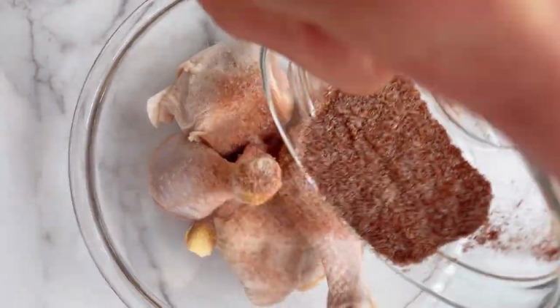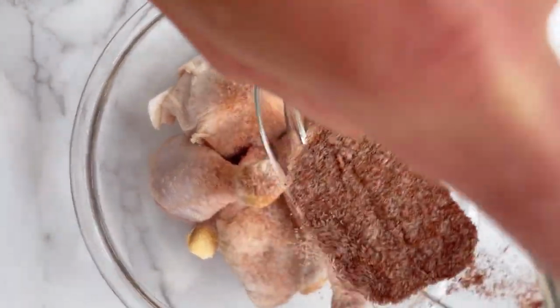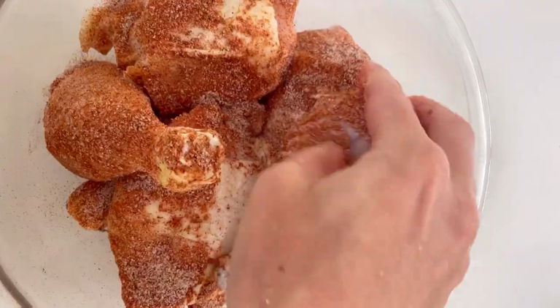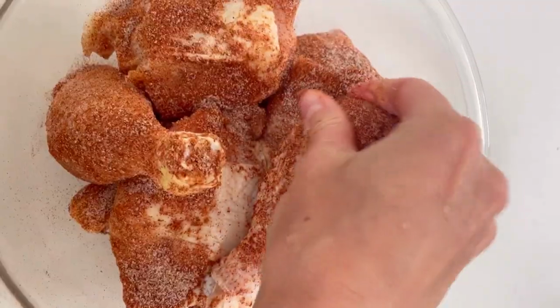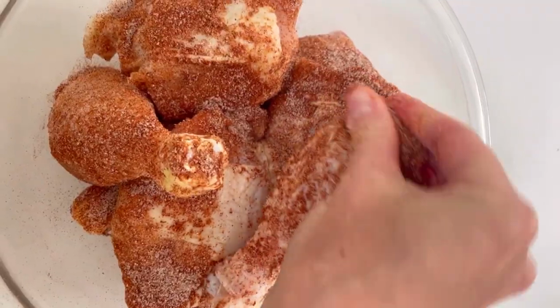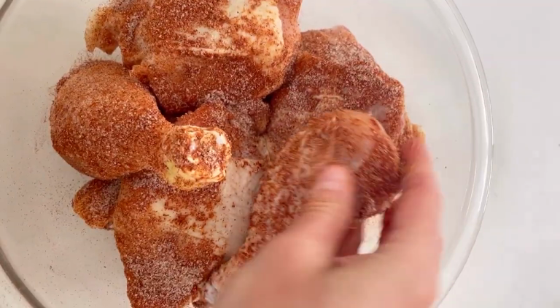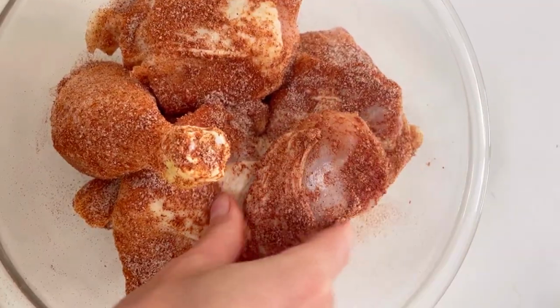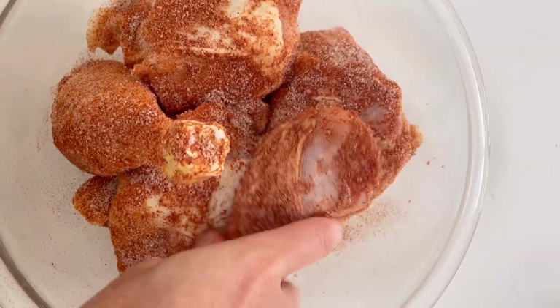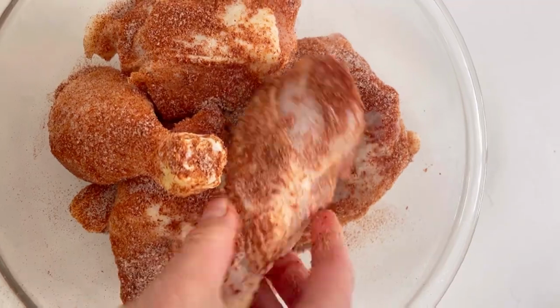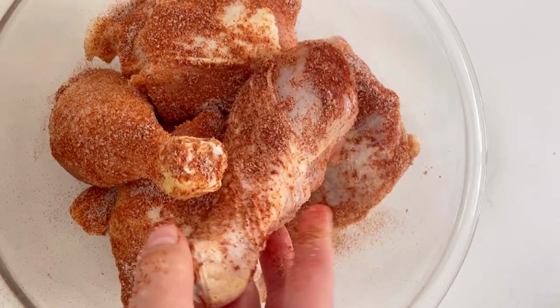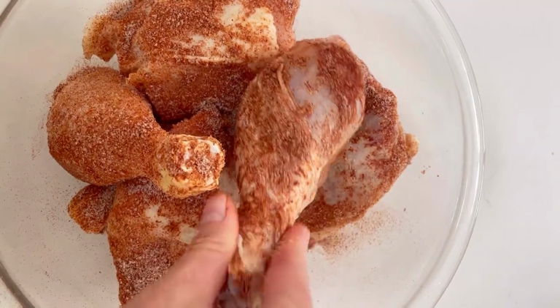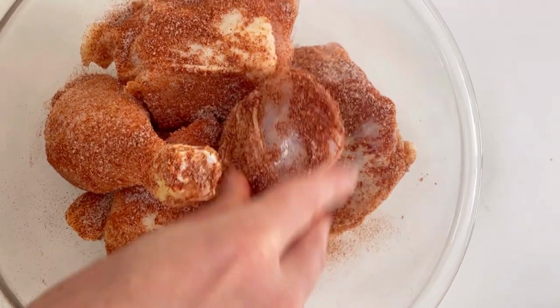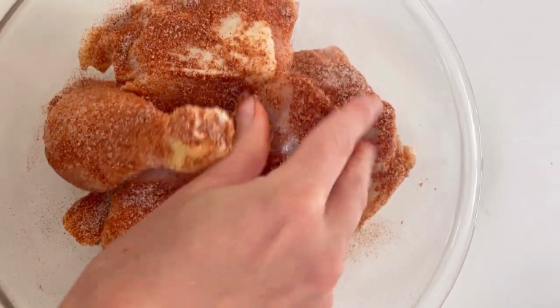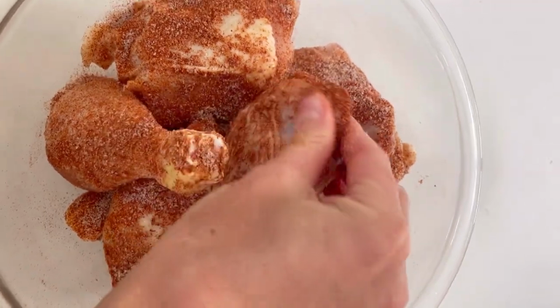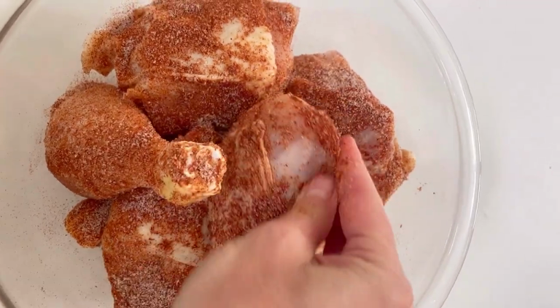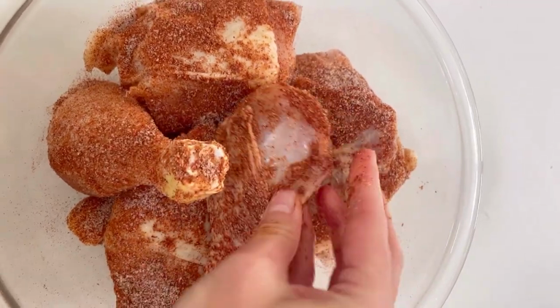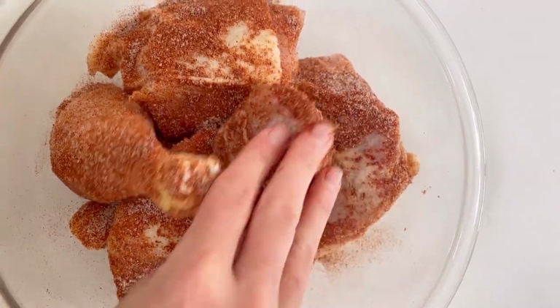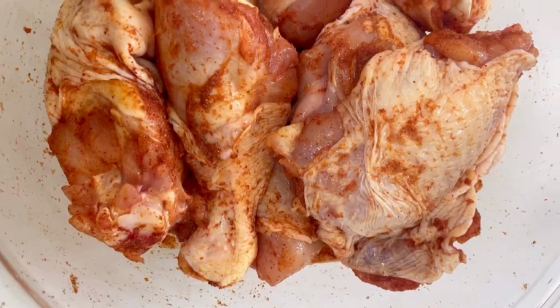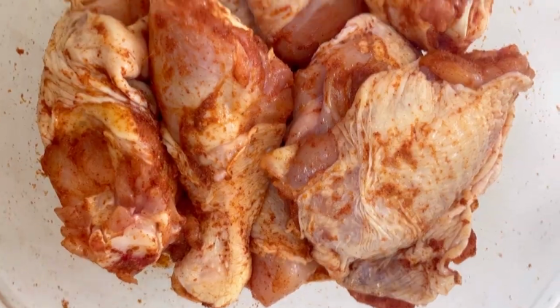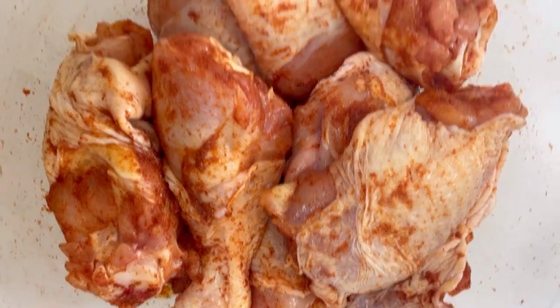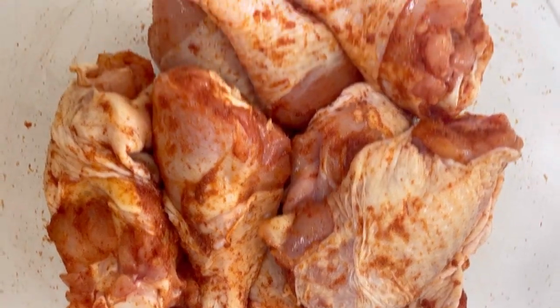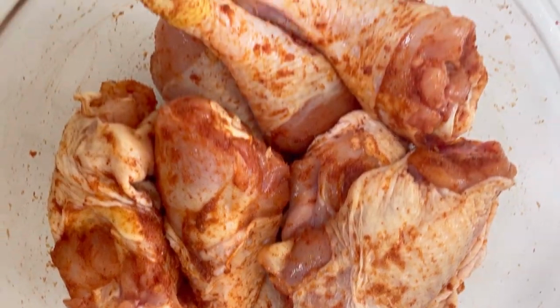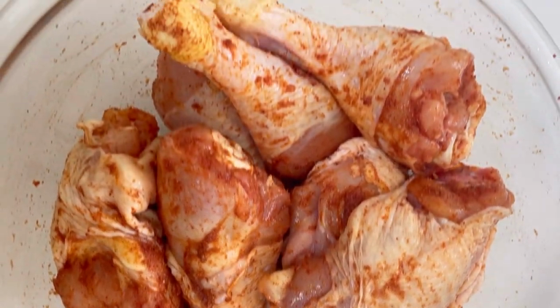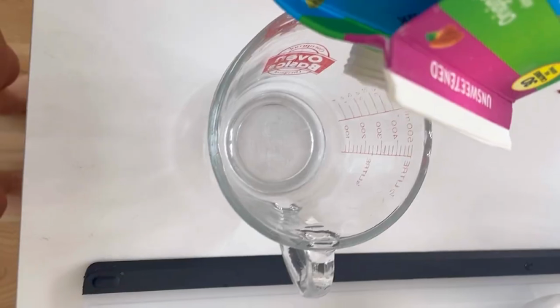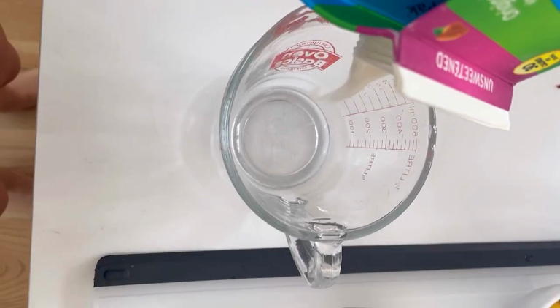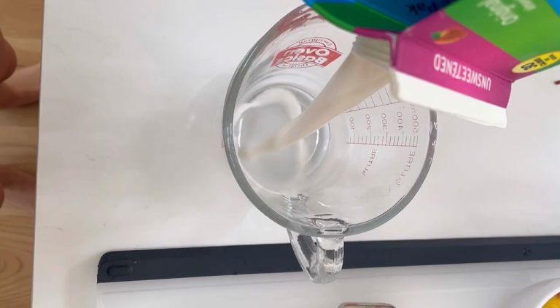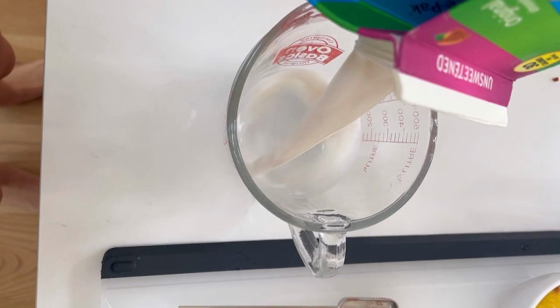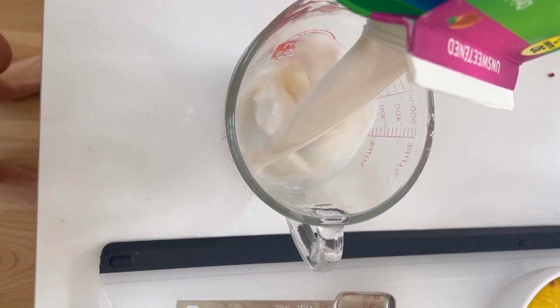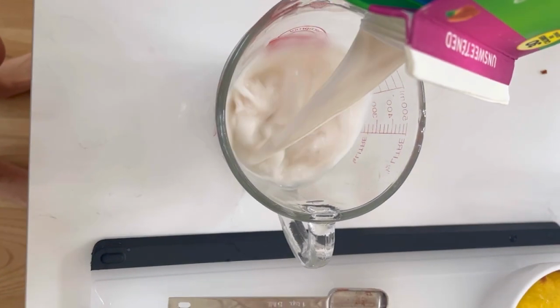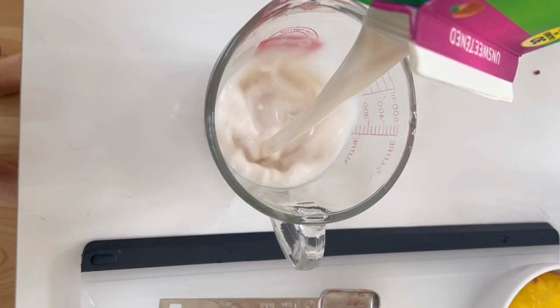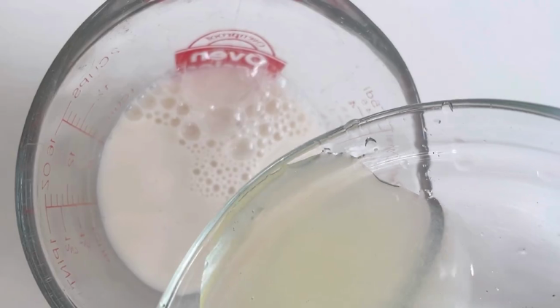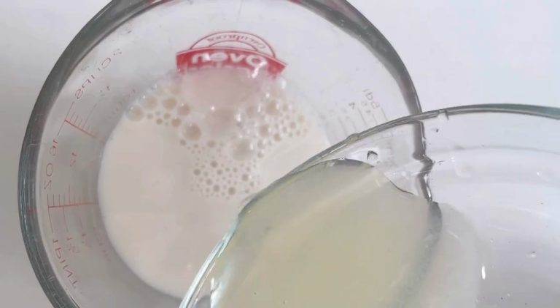I start with a rub with smoked paprika, onion powder, garlic powder, and a little cayenne to get tons of flavor into the chicken.